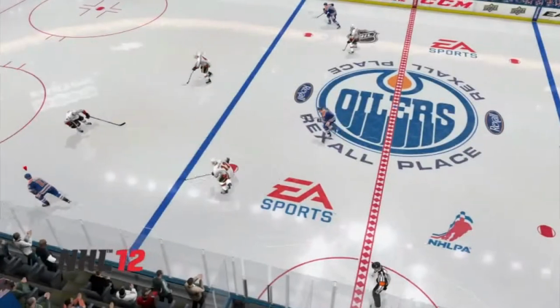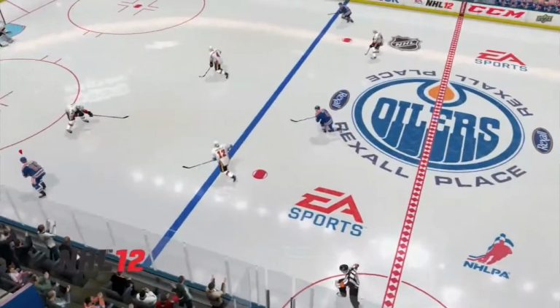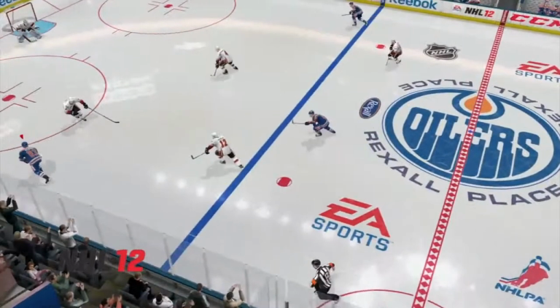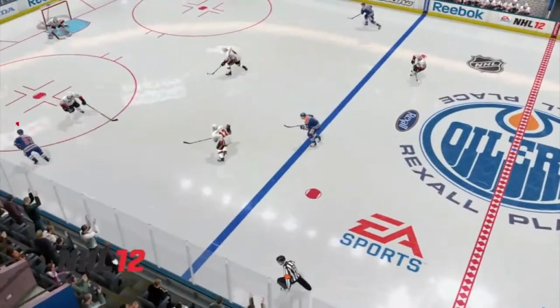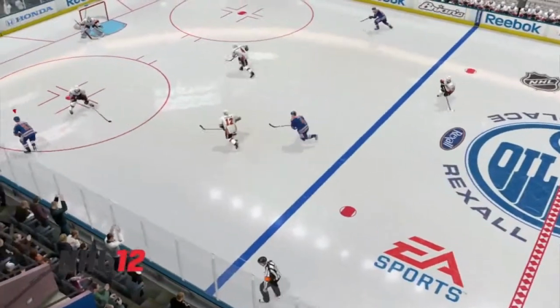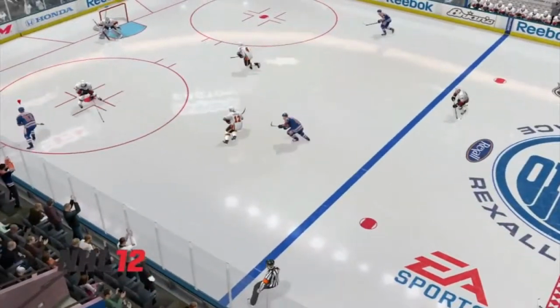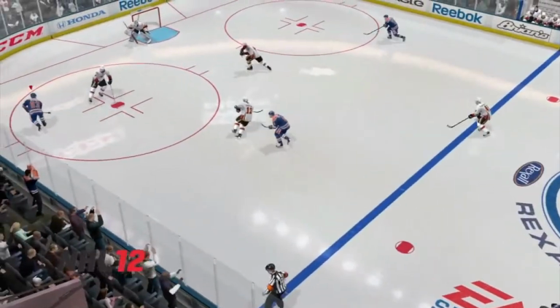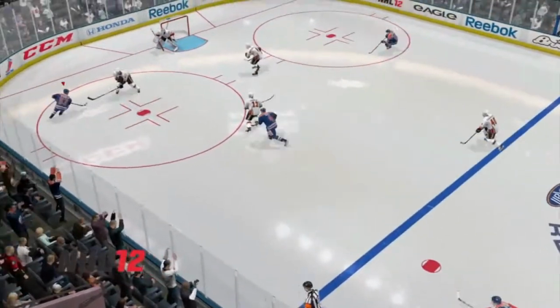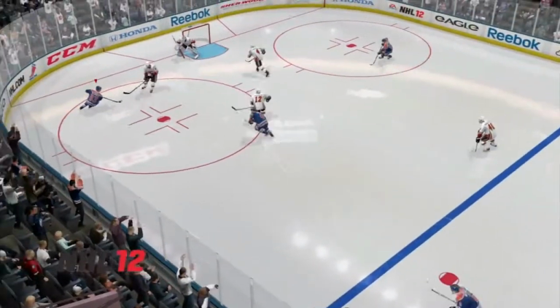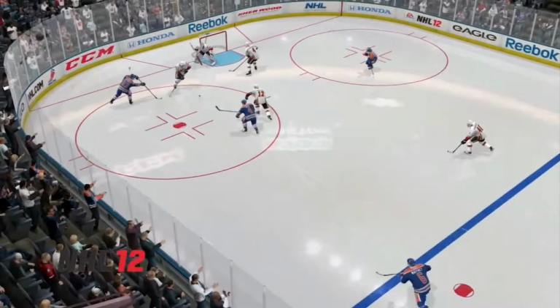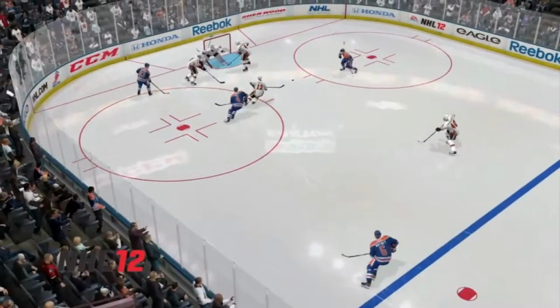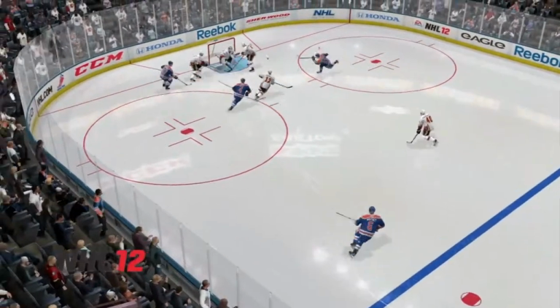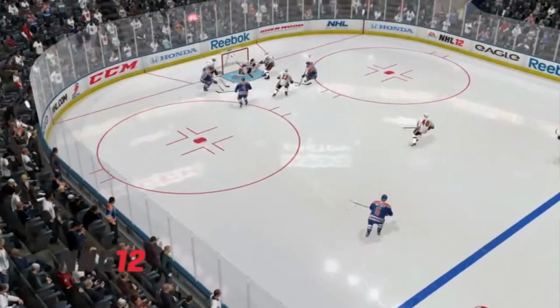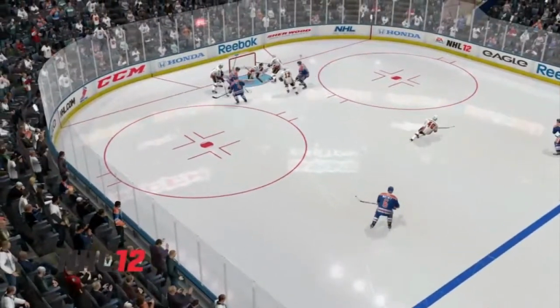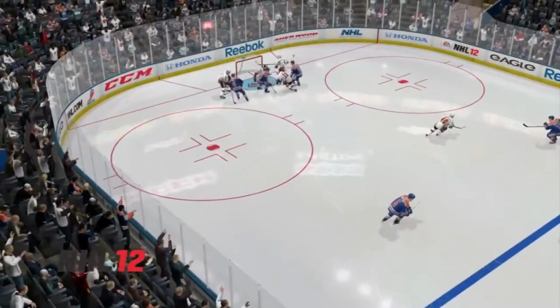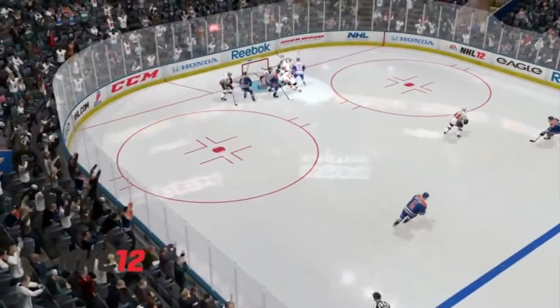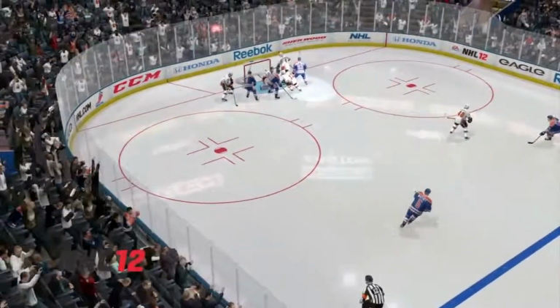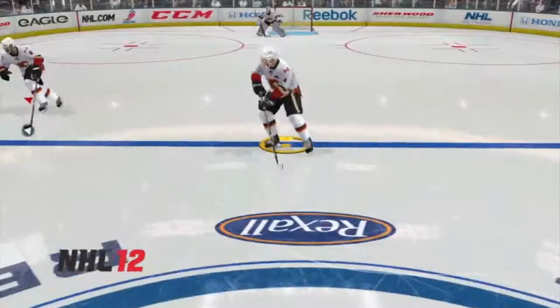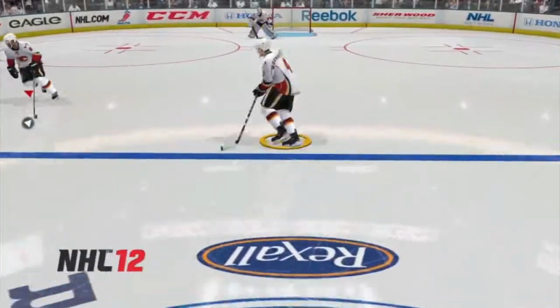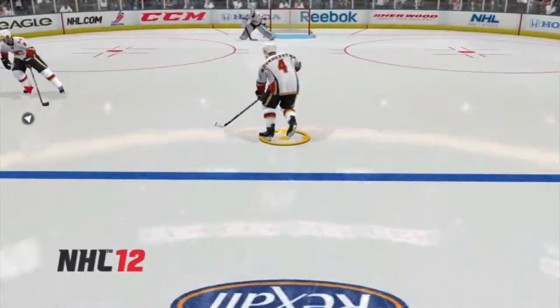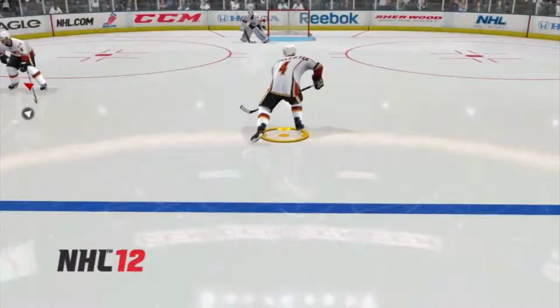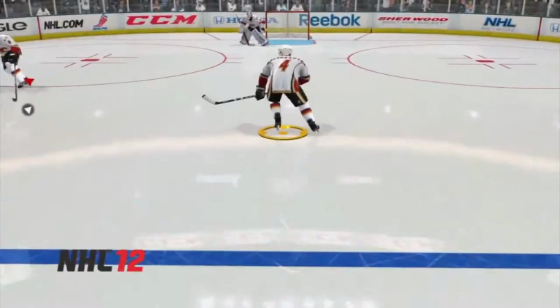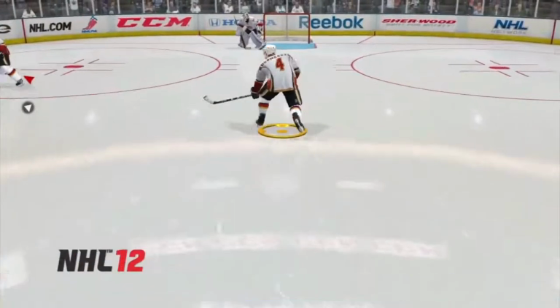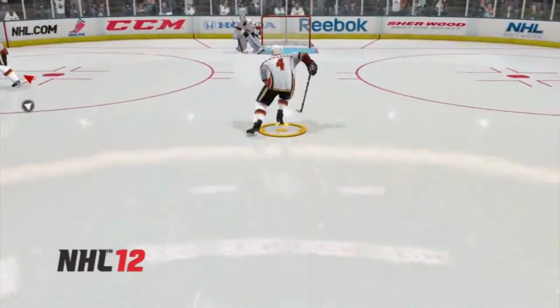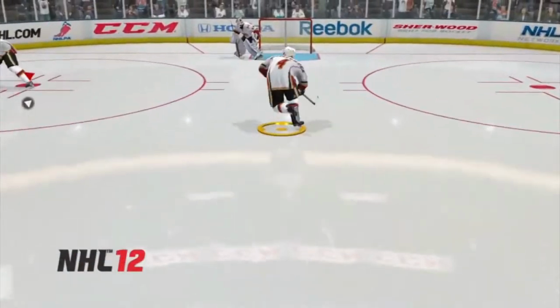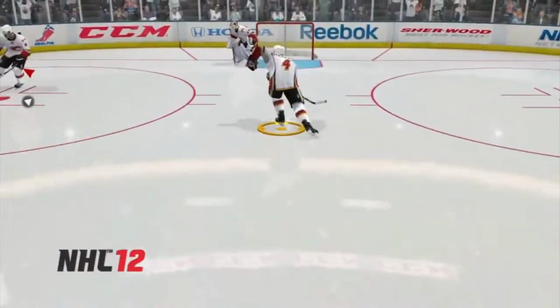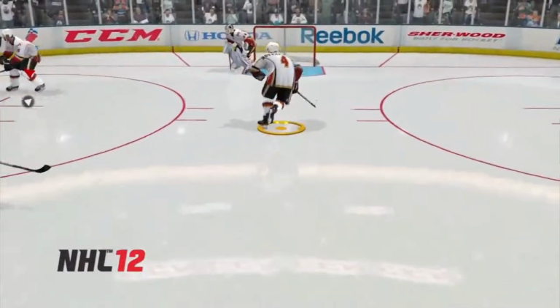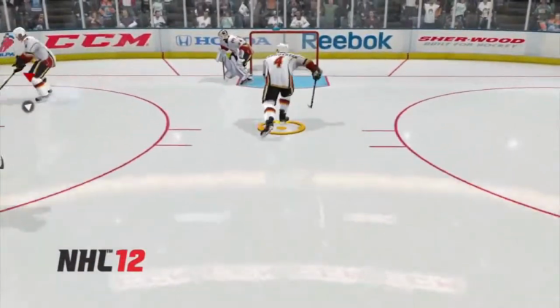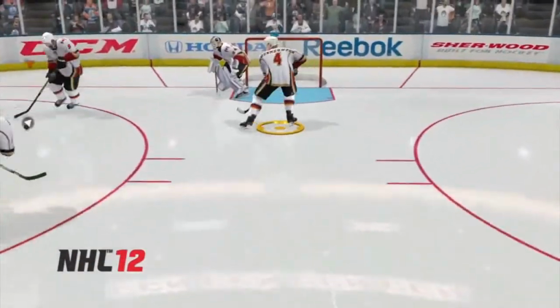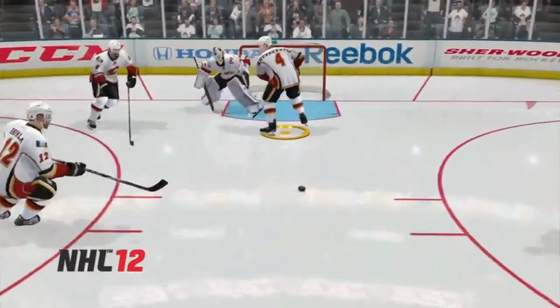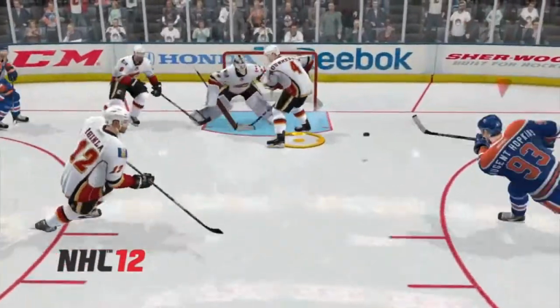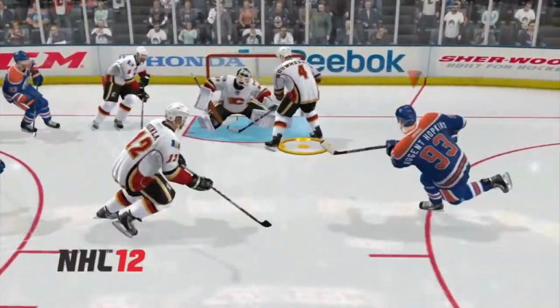Watch here in NHL 12 as Bouwmeester doesn't pick up the weak side winger who's charging to the net, allowing for an easy pass across and a shot.